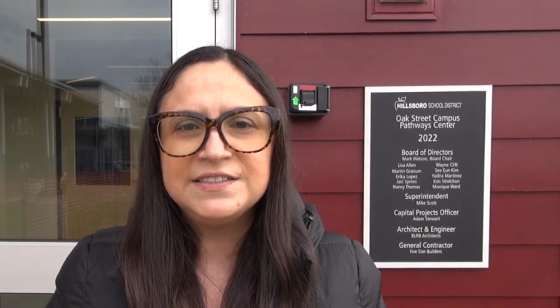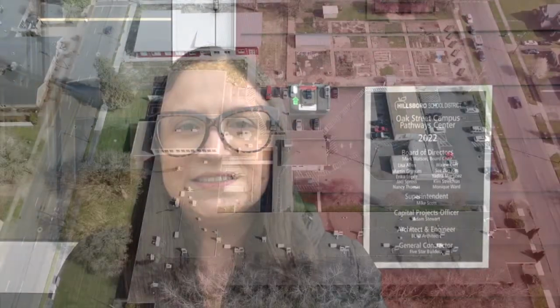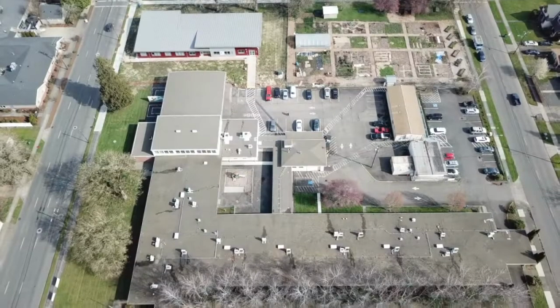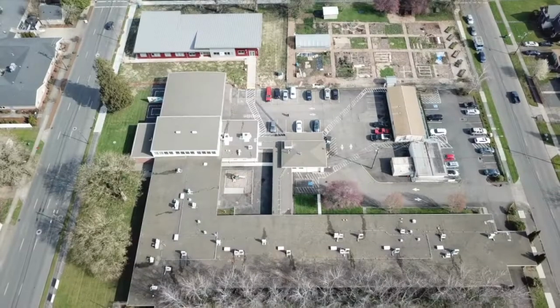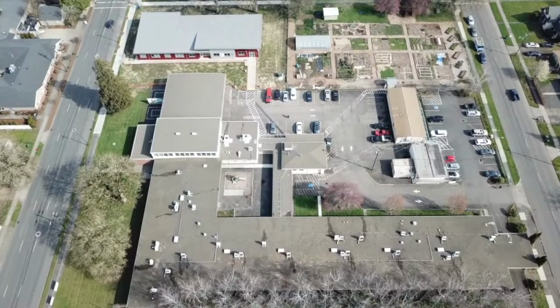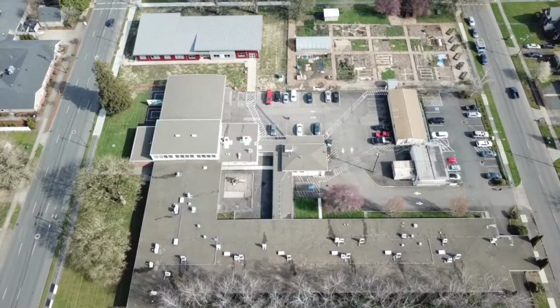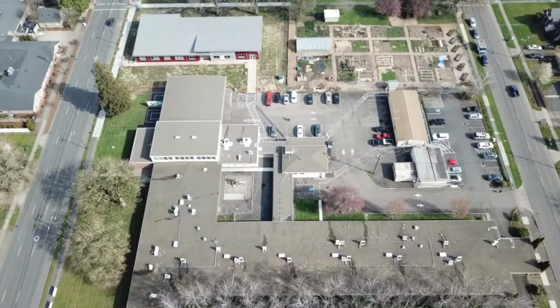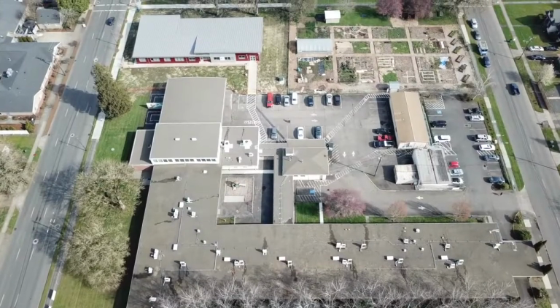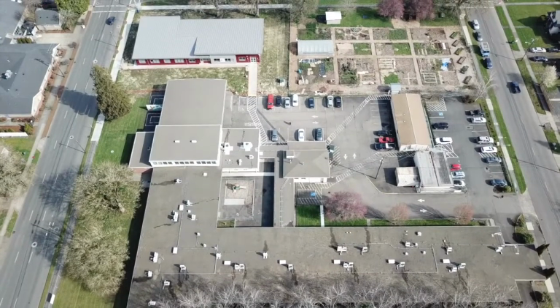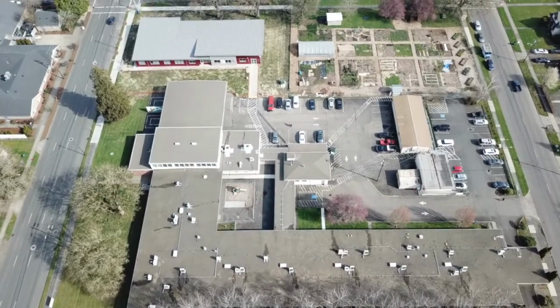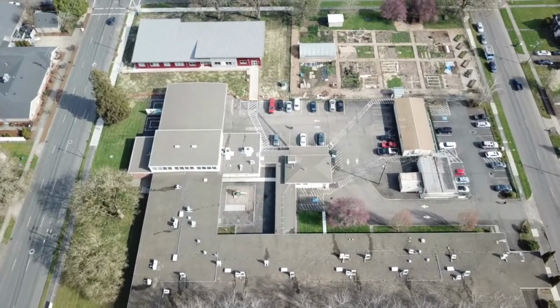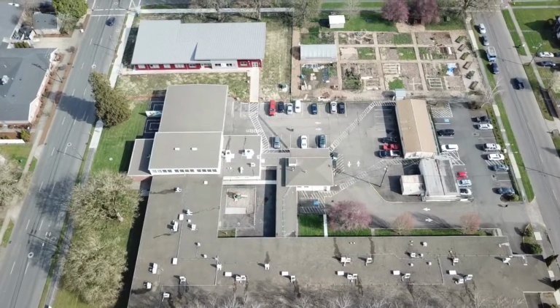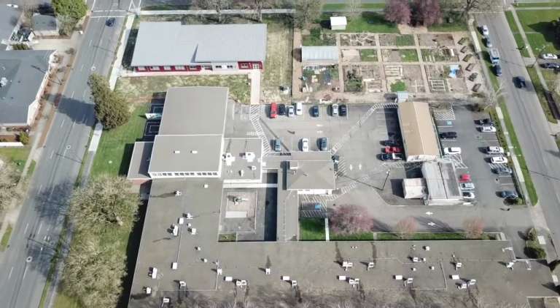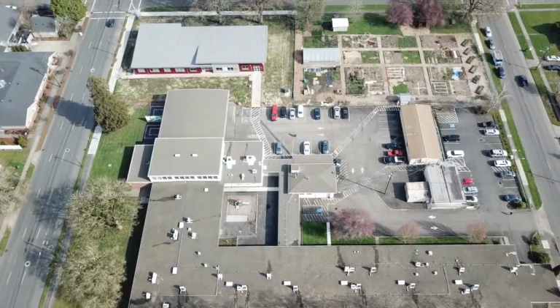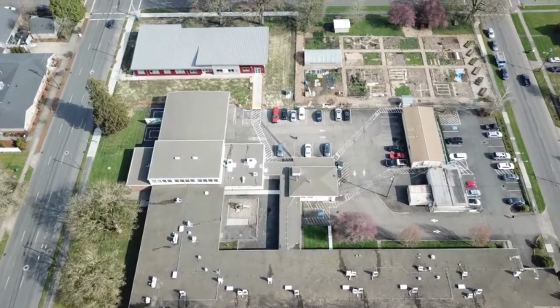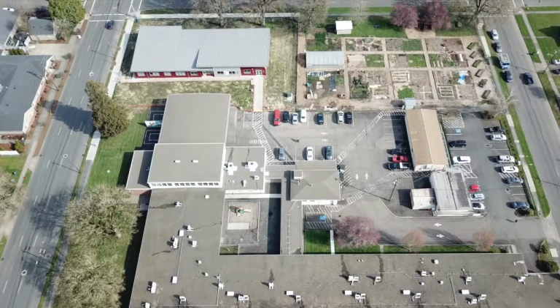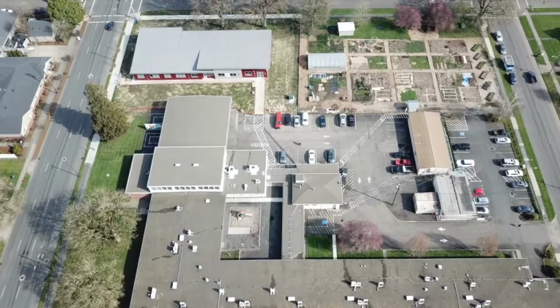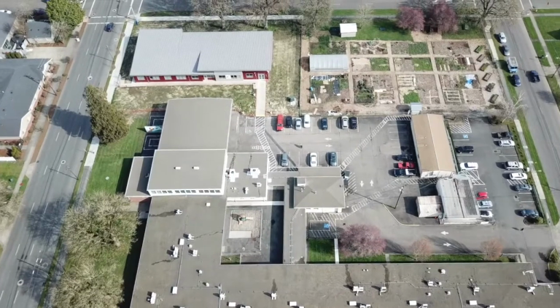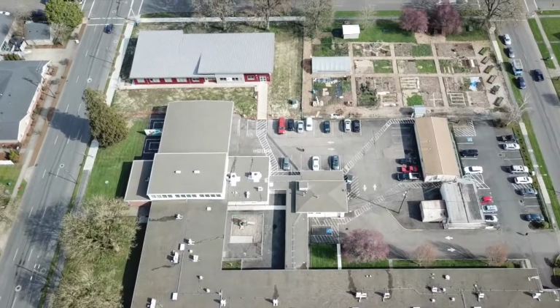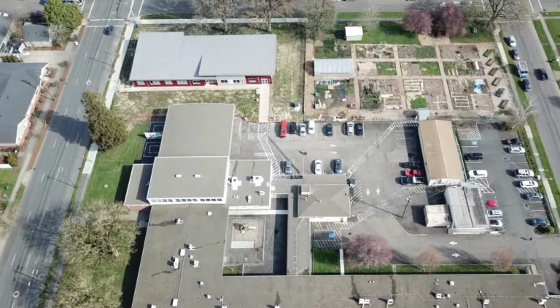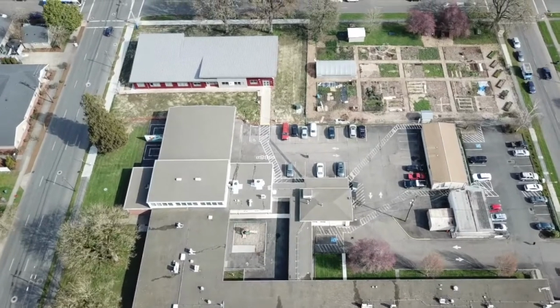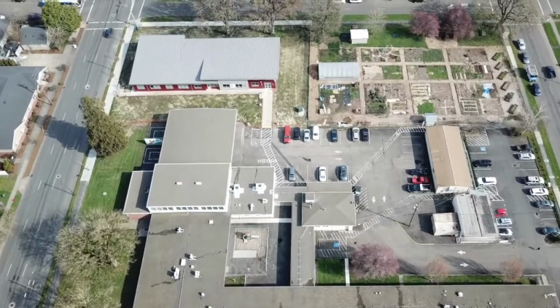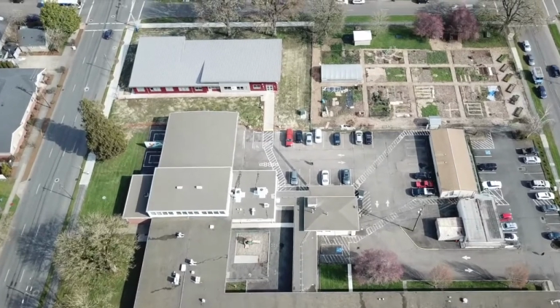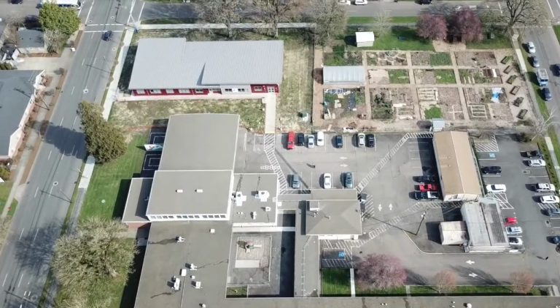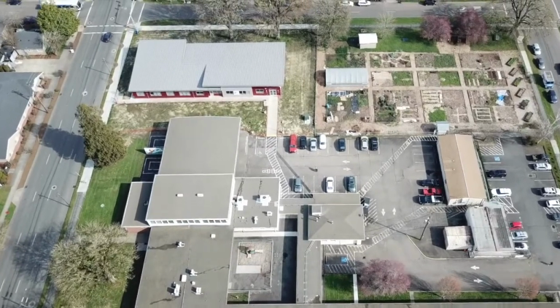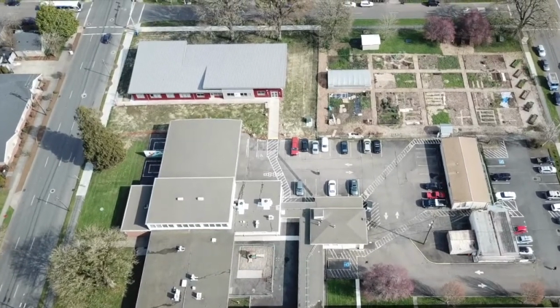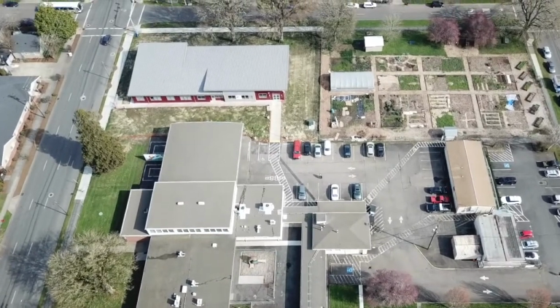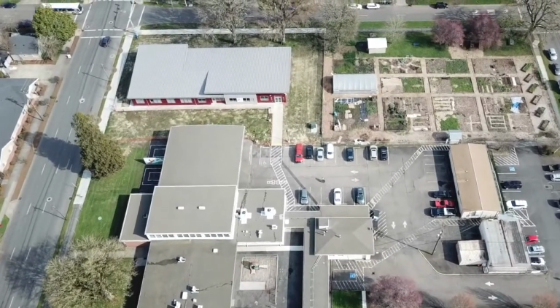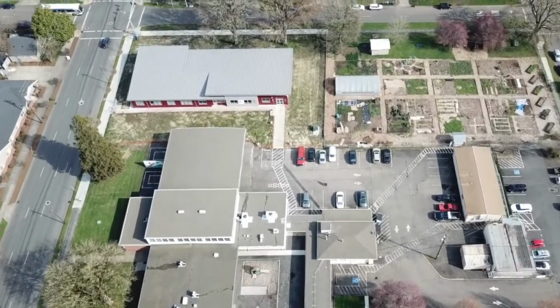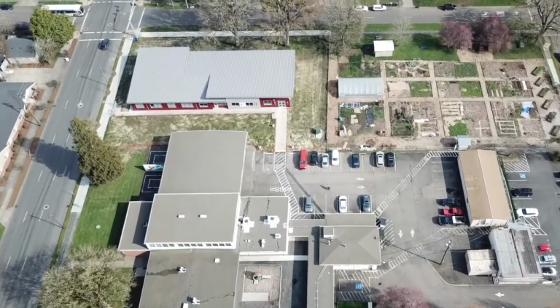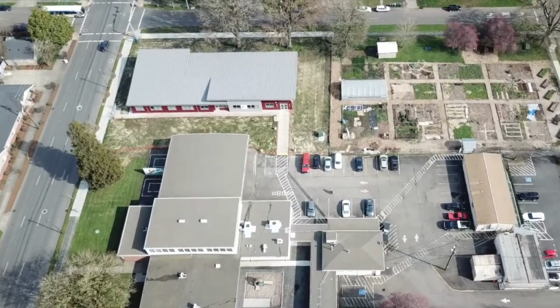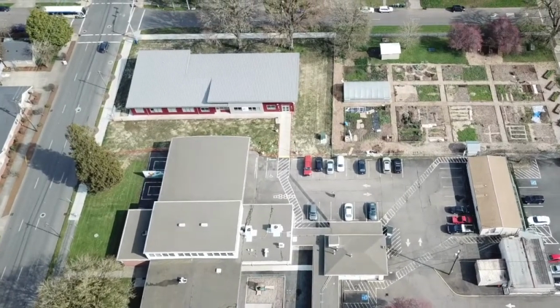The campus and the building are centrally located downtown with ready access to bus and light rail transportation.